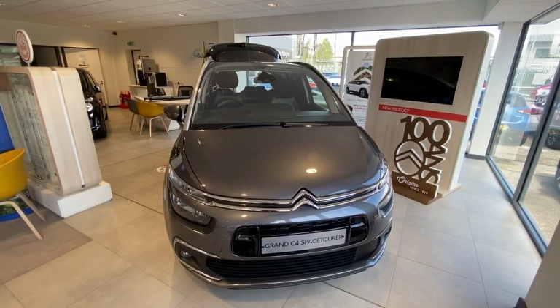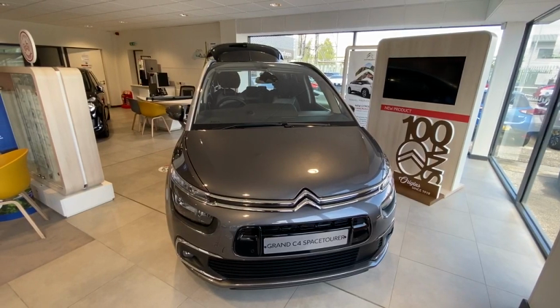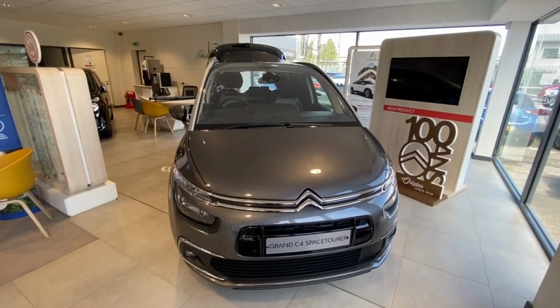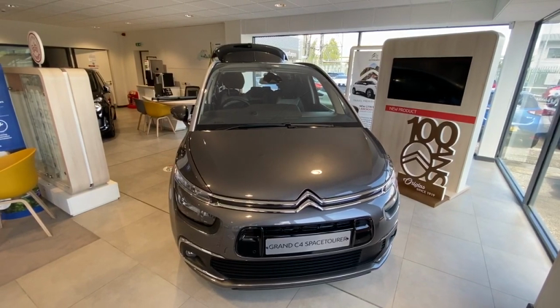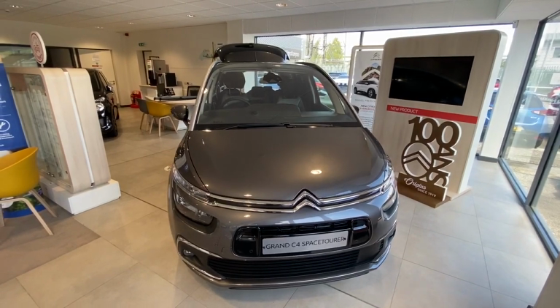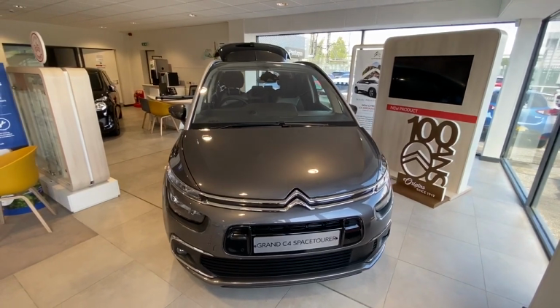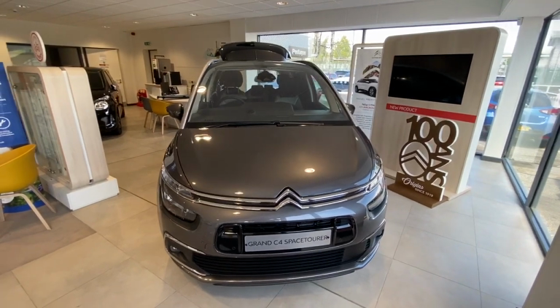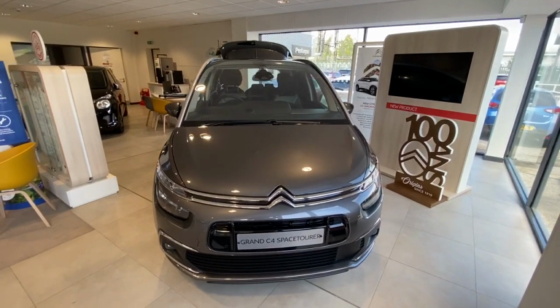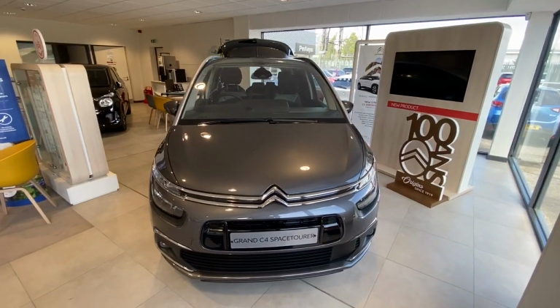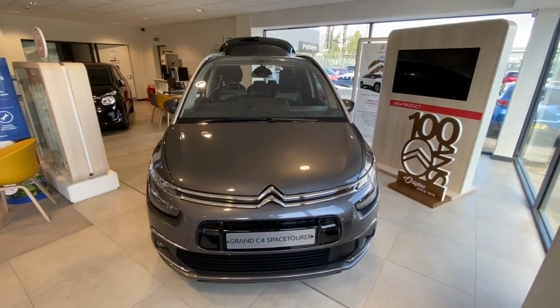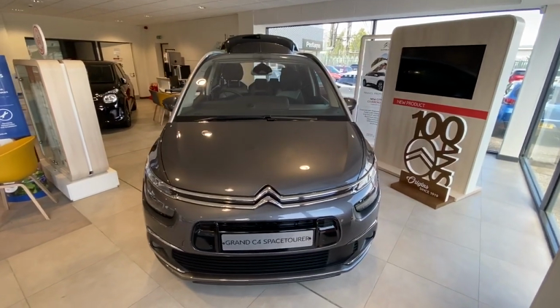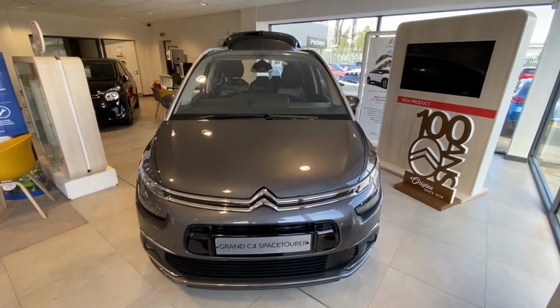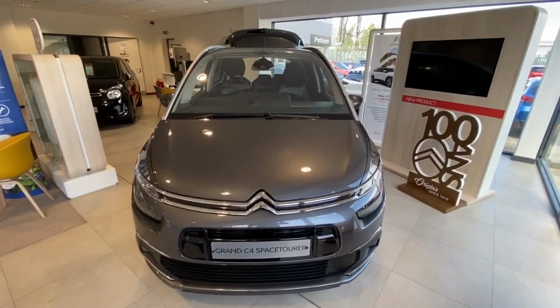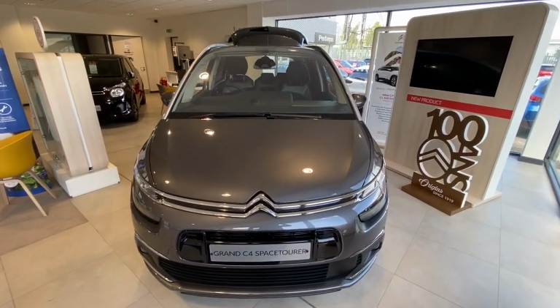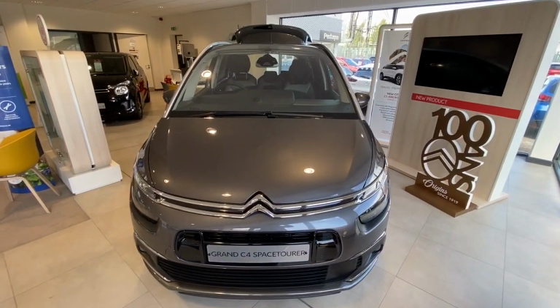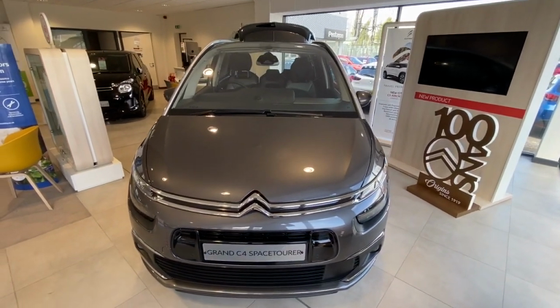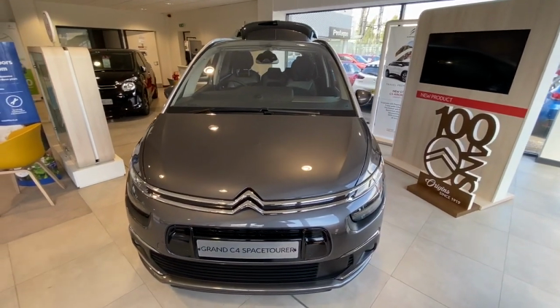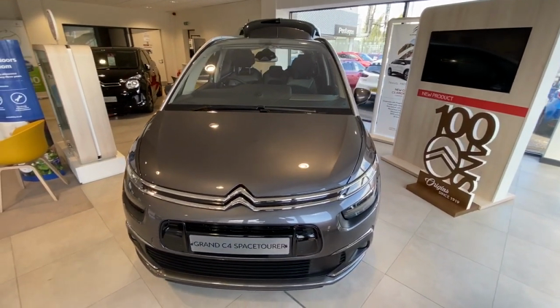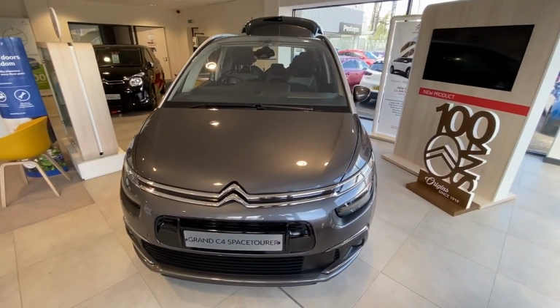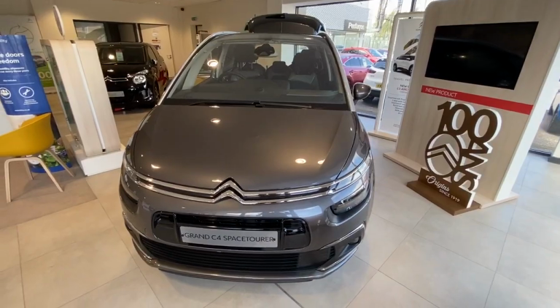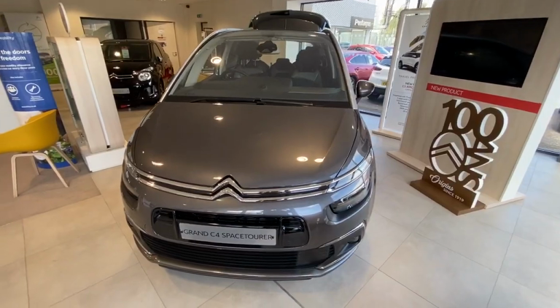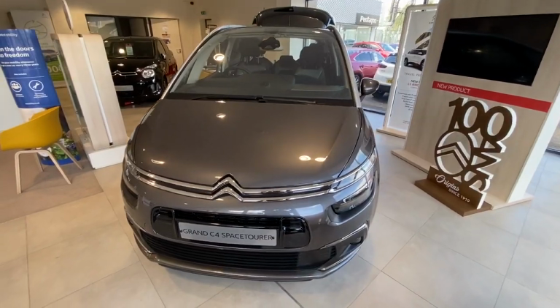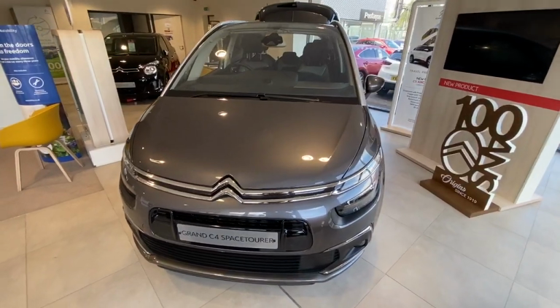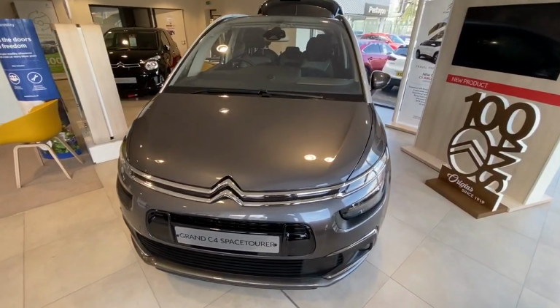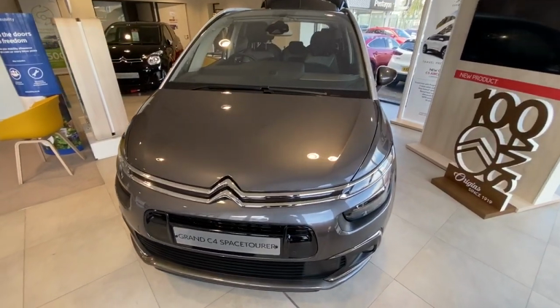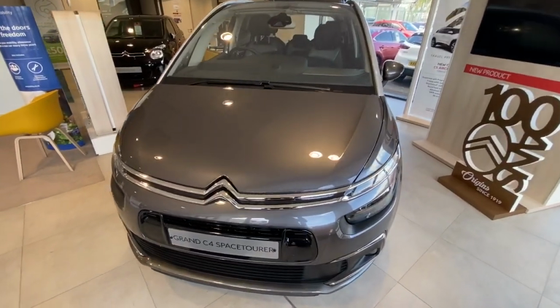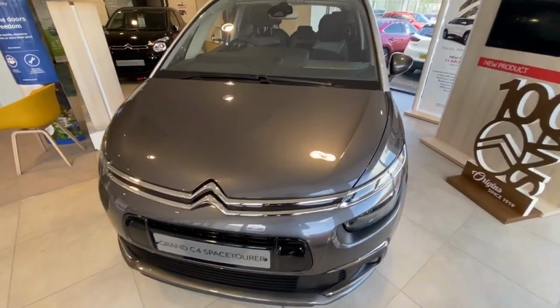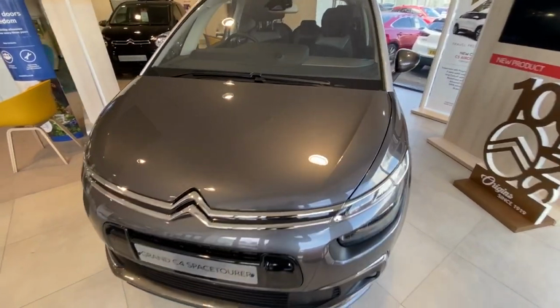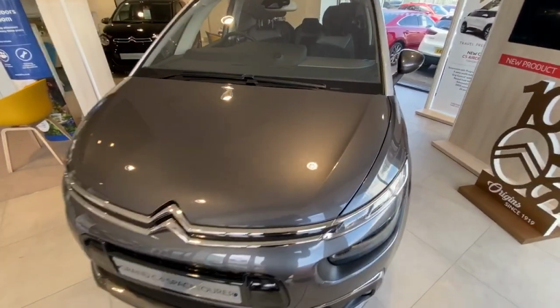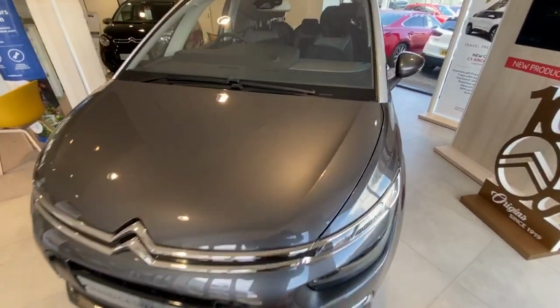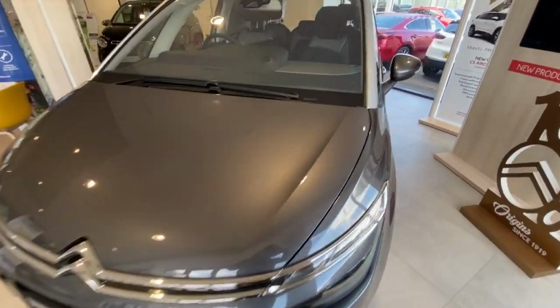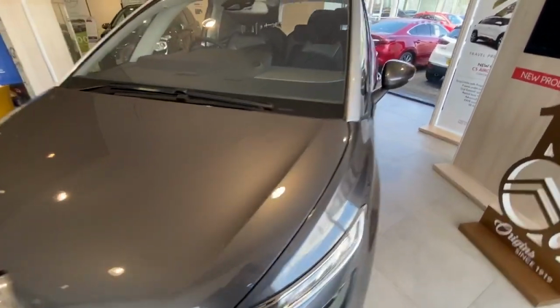Welcome to Pentagon Citroen at Lincoln Tritton Road. Here we have a brand new and unregistered Grand C4 Space Tourer.